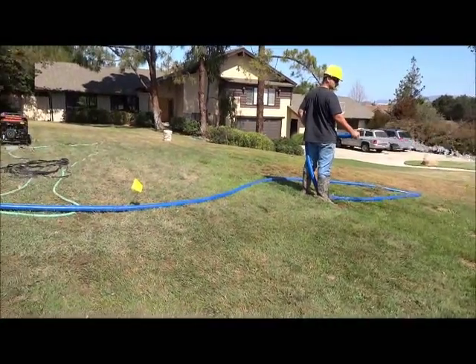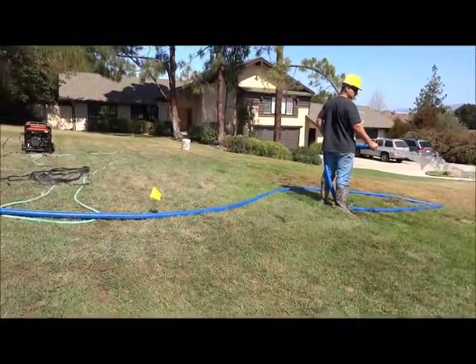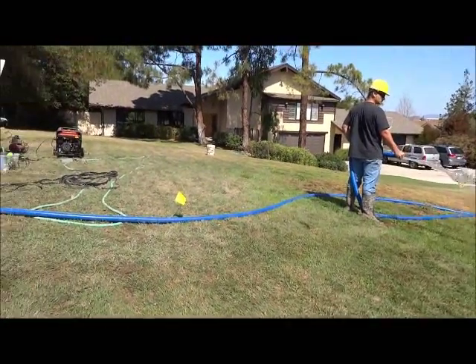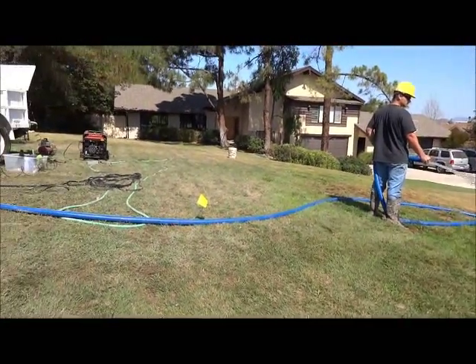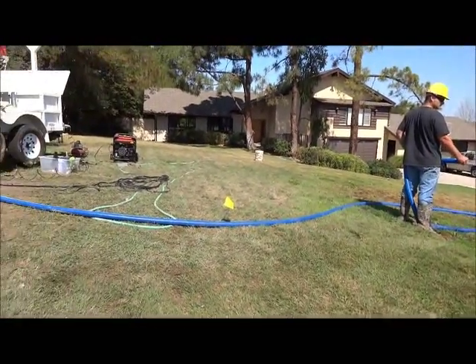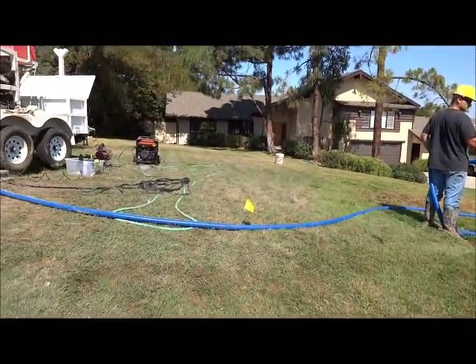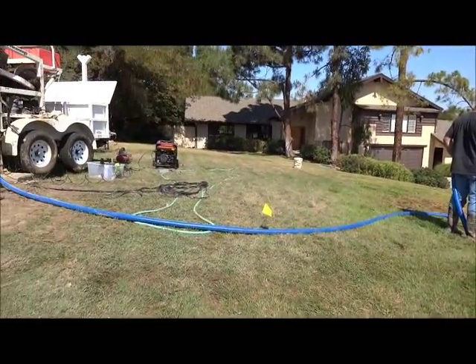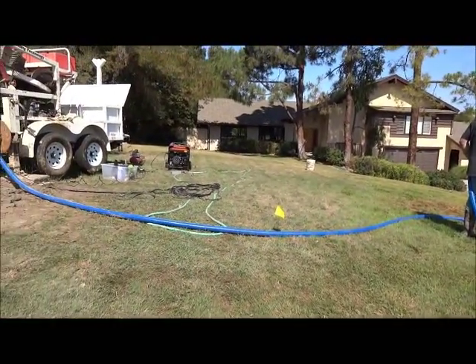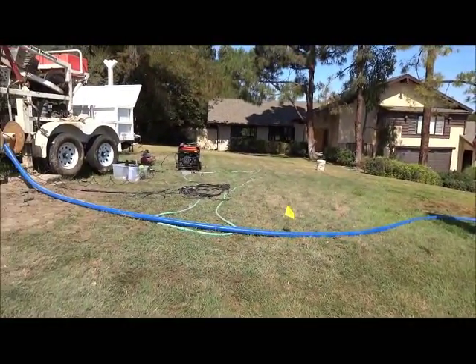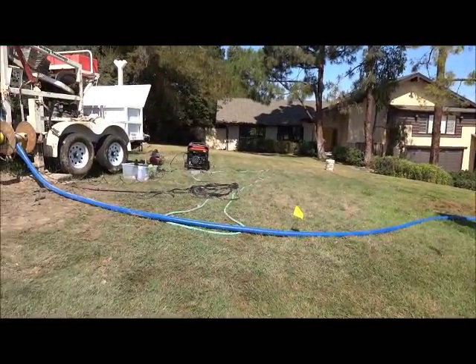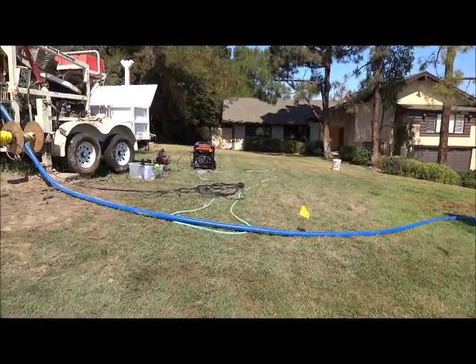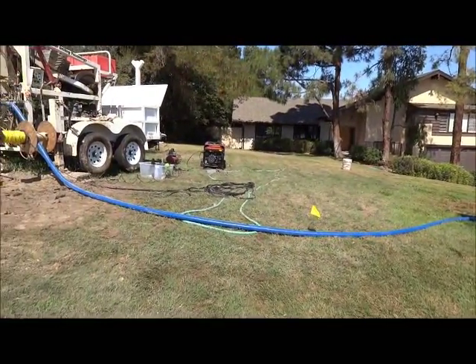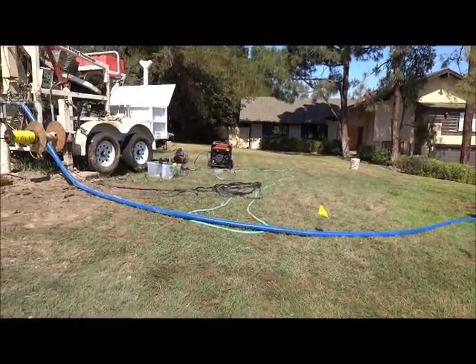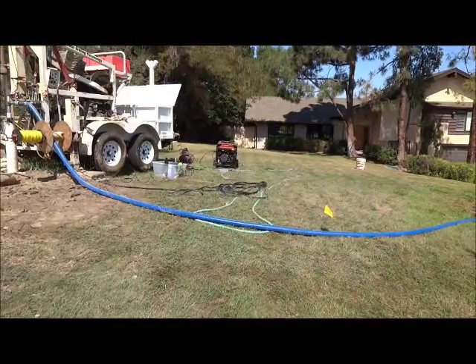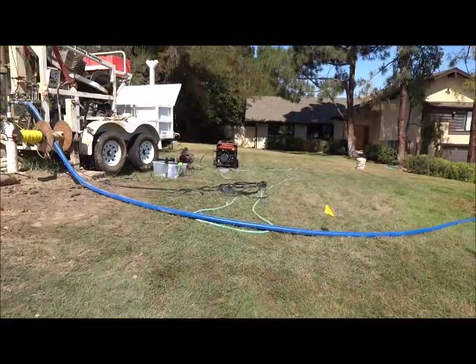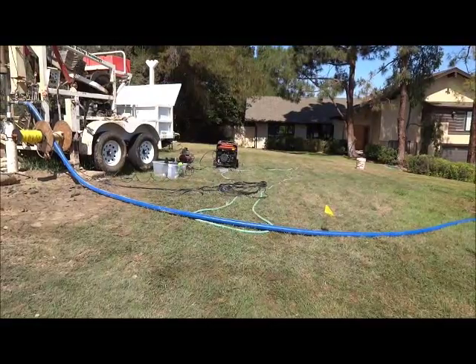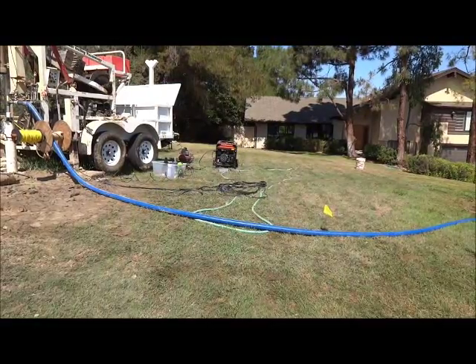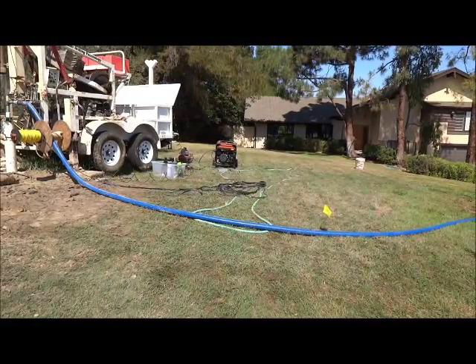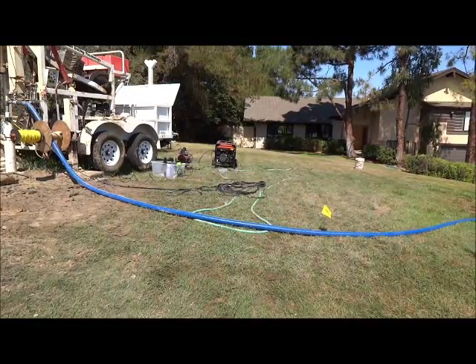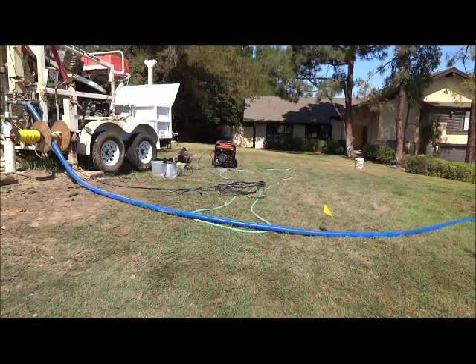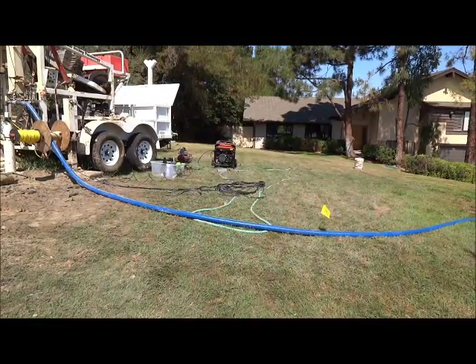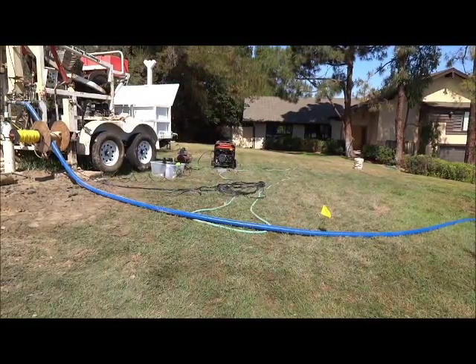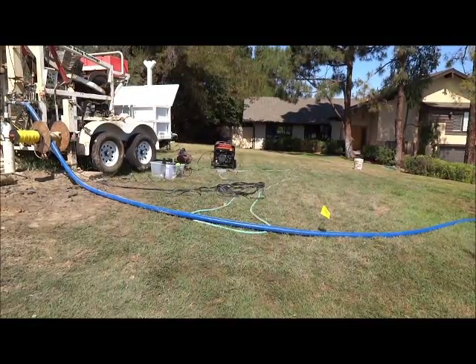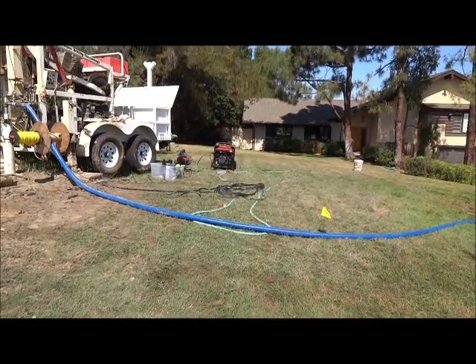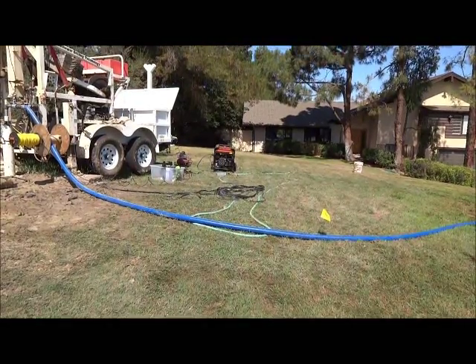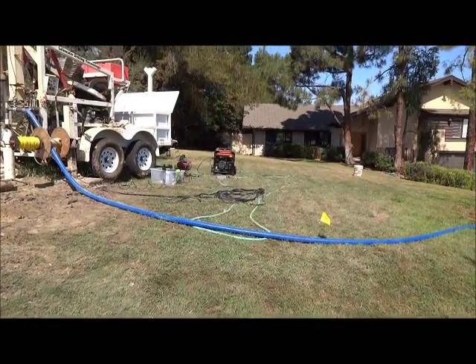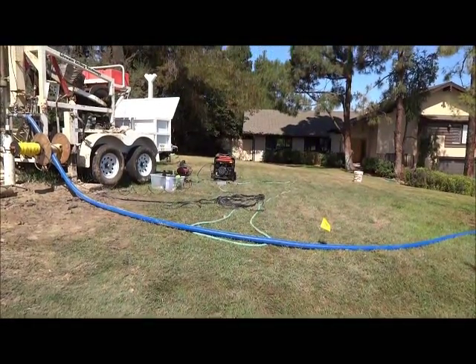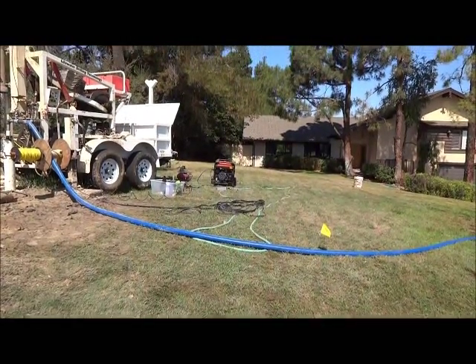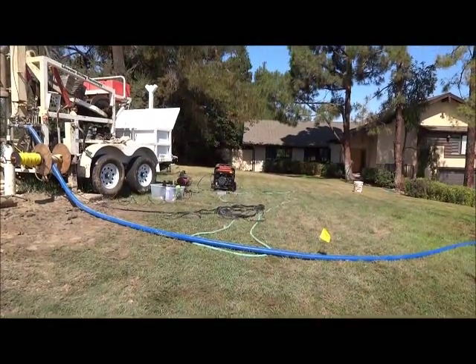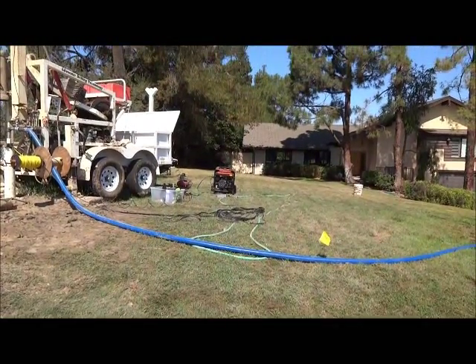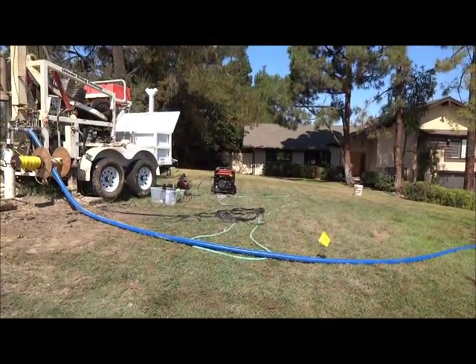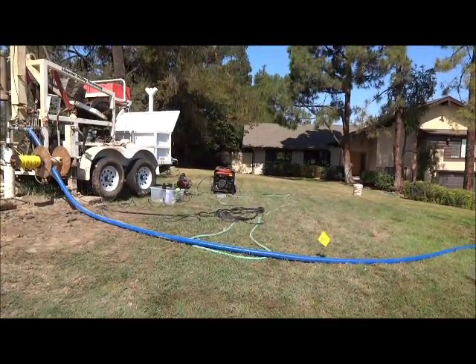Finally, the water has turned clear and we're using the excess water to apply to the neighbor's lawn.